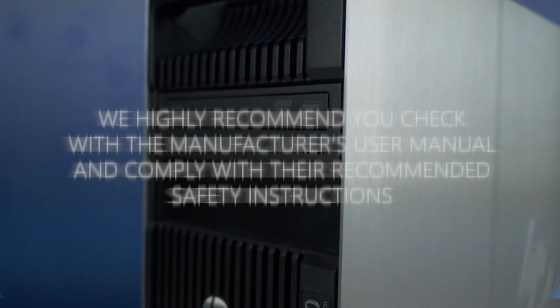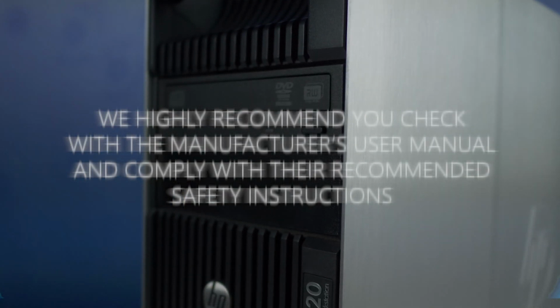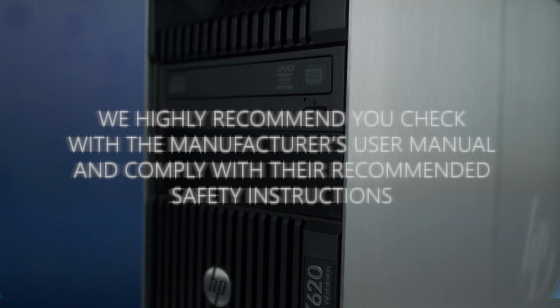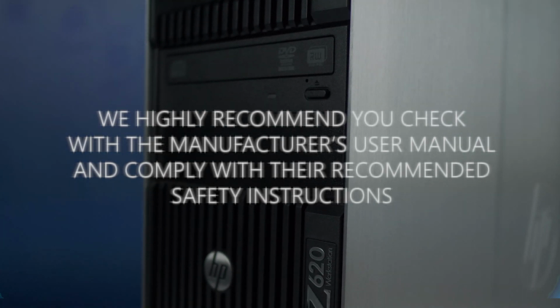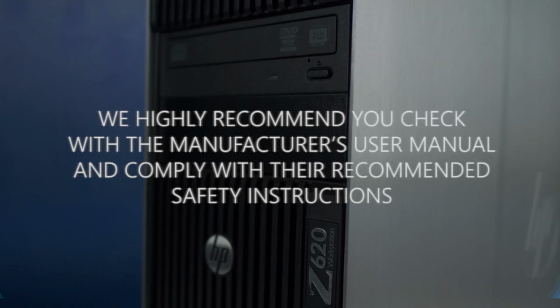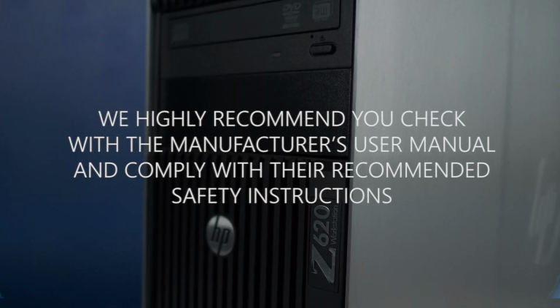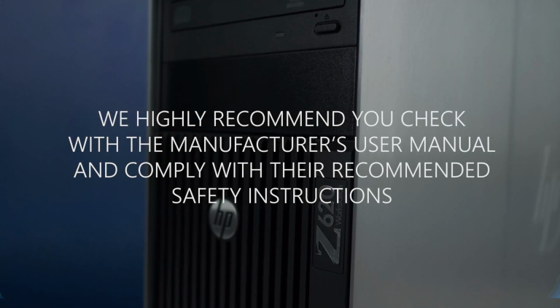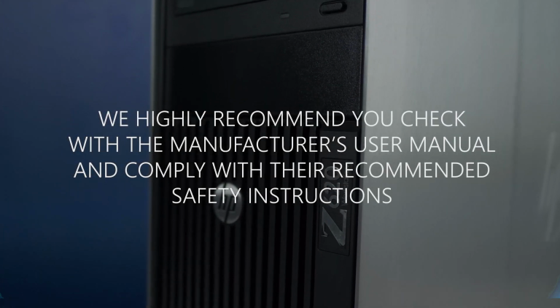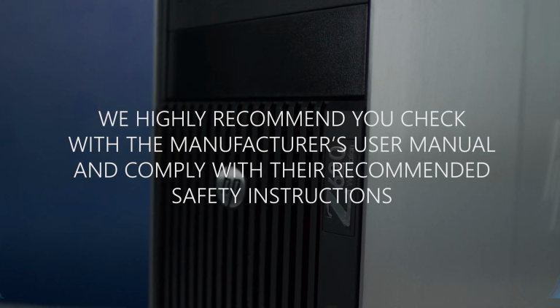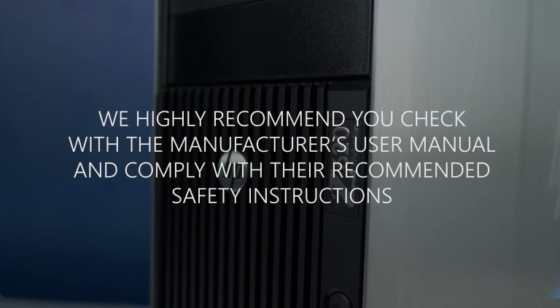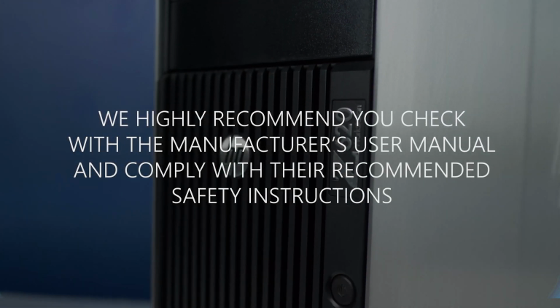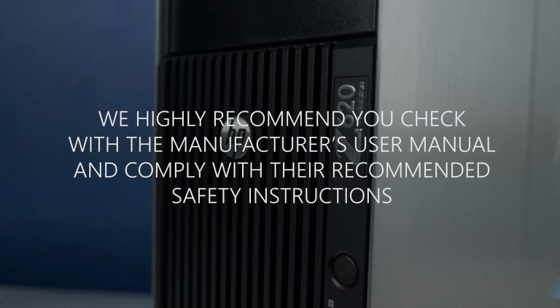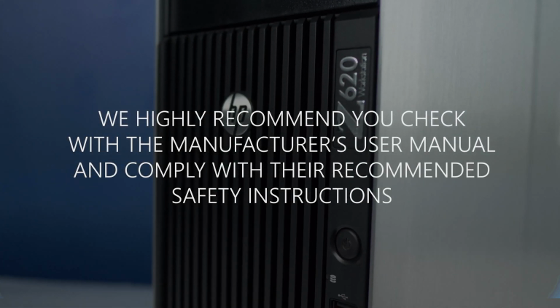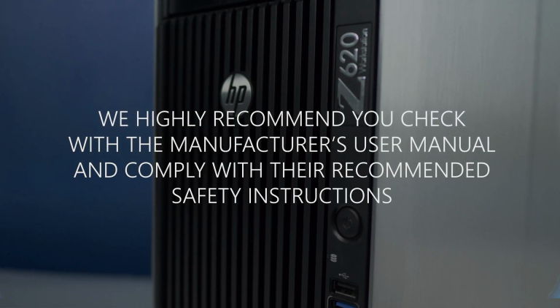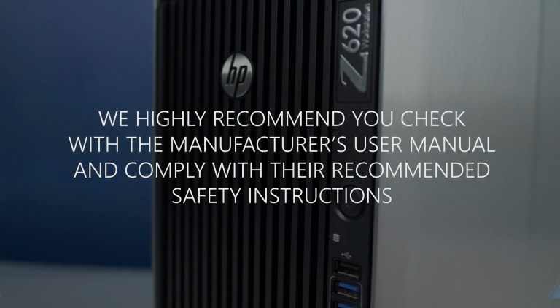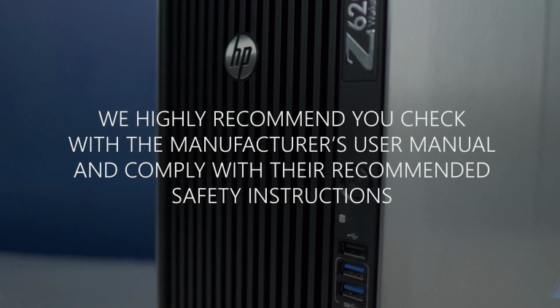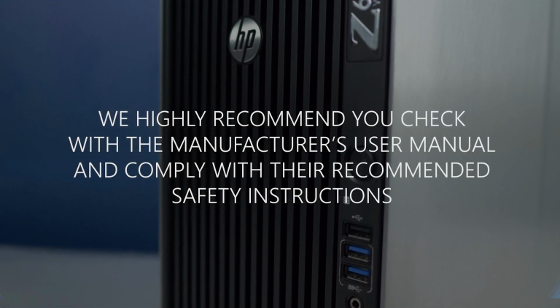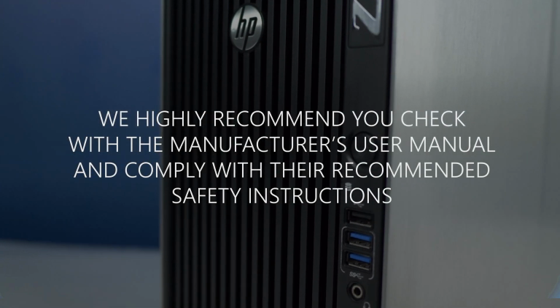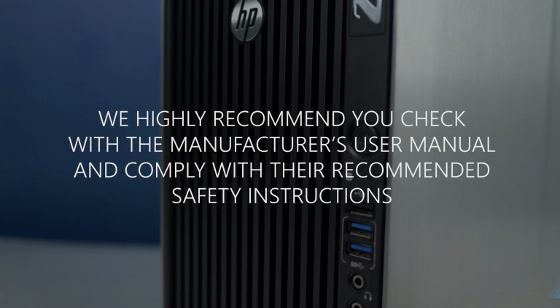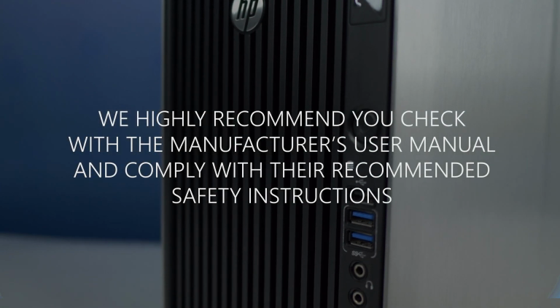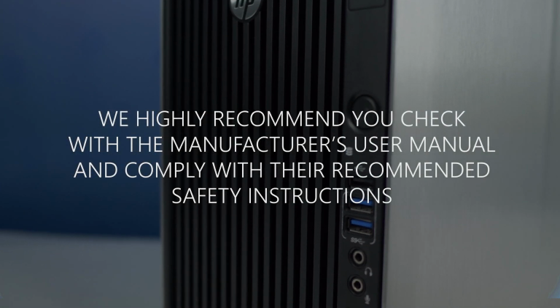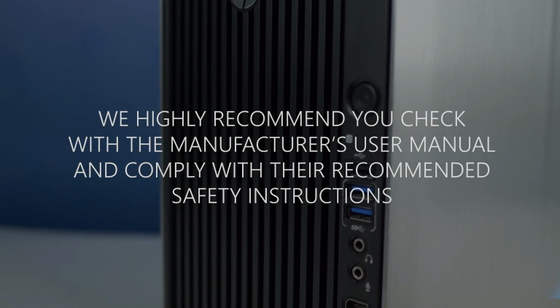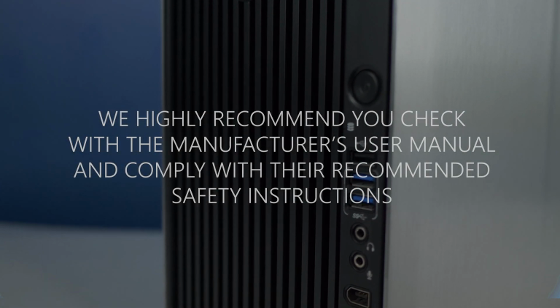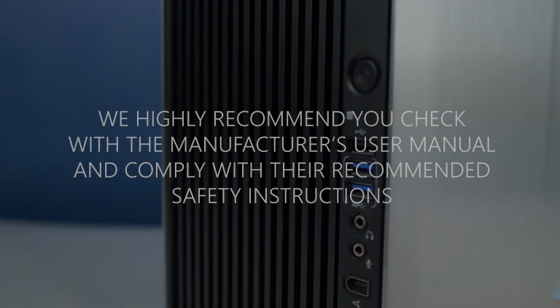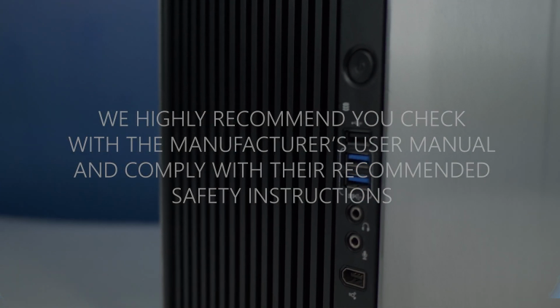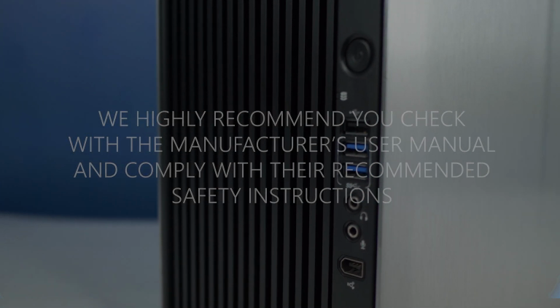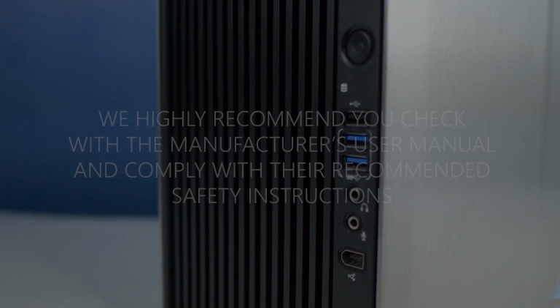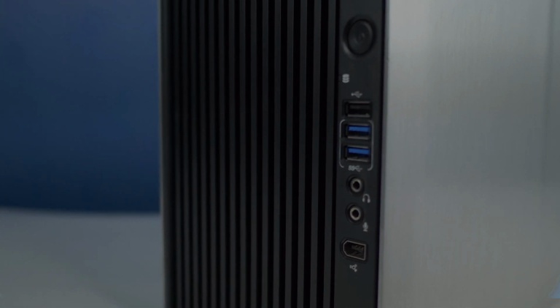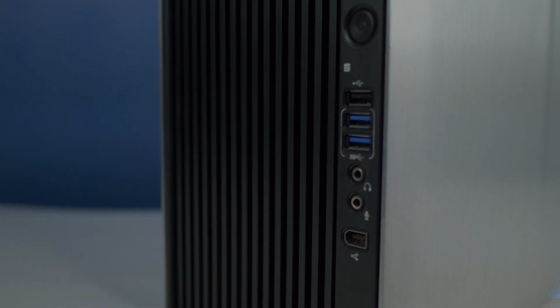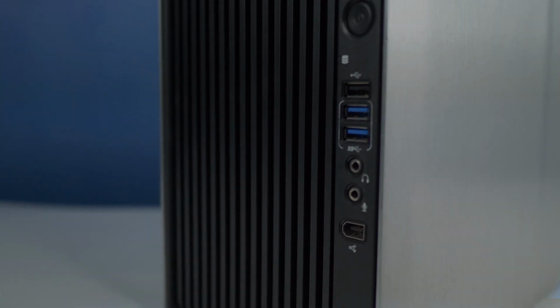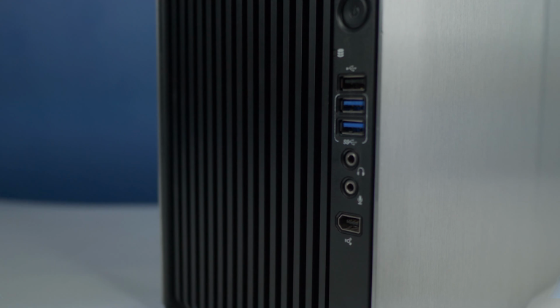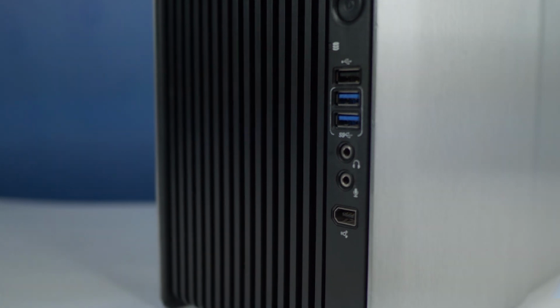We highly recommend you check with the manufacturer's user manual and comply with their recommended safety instructions.